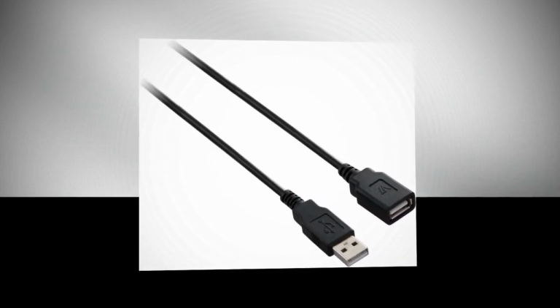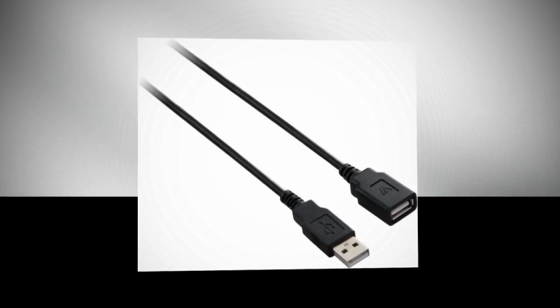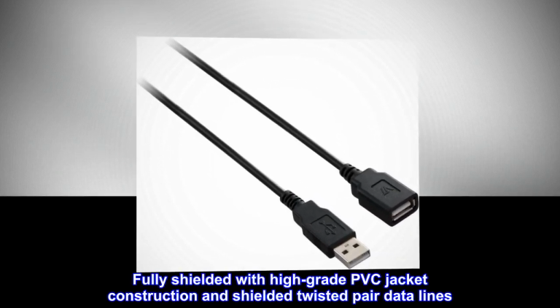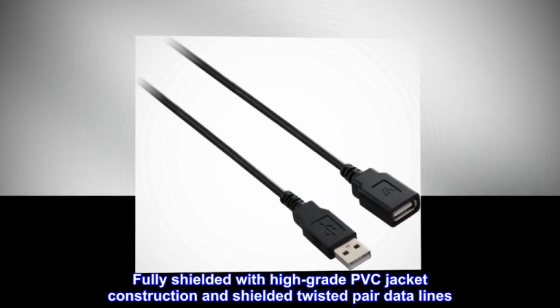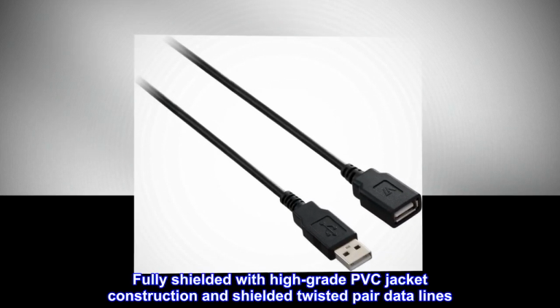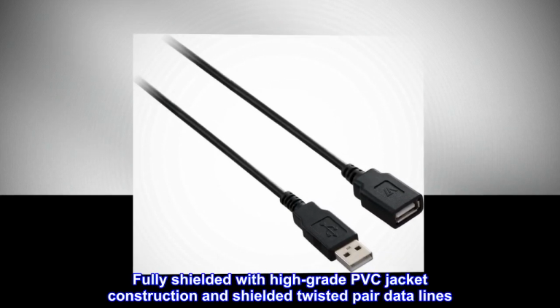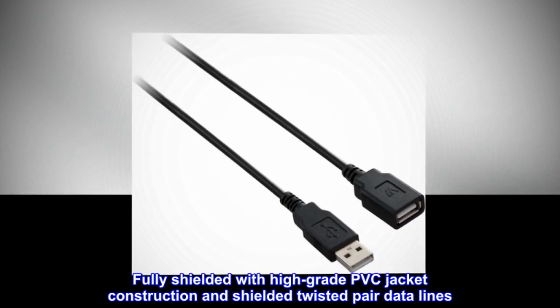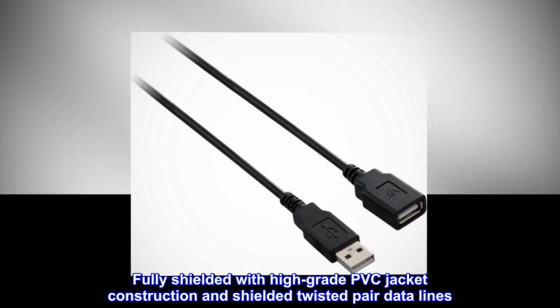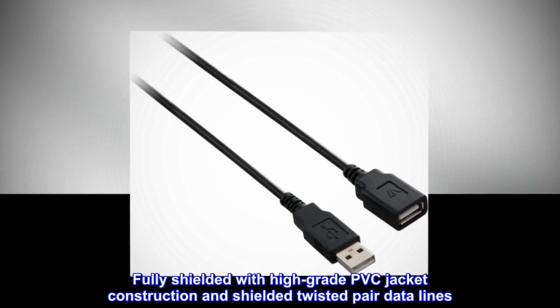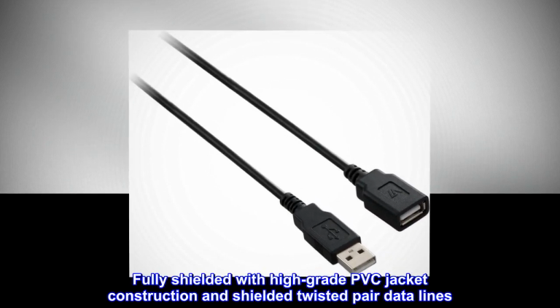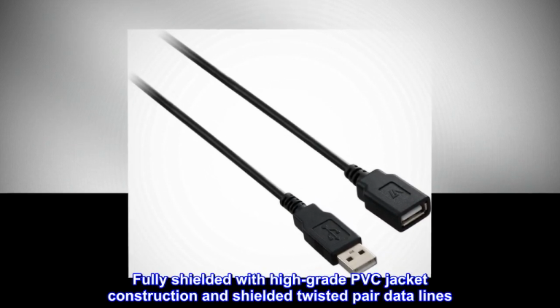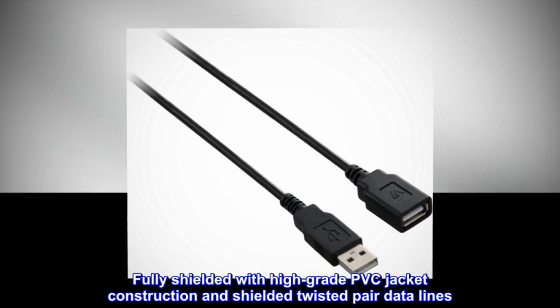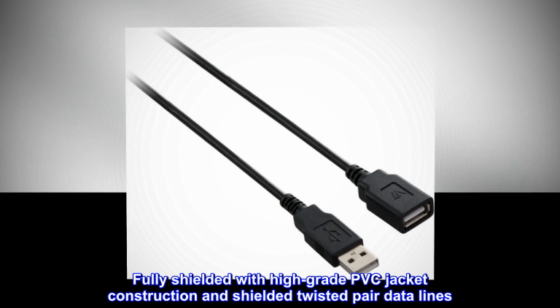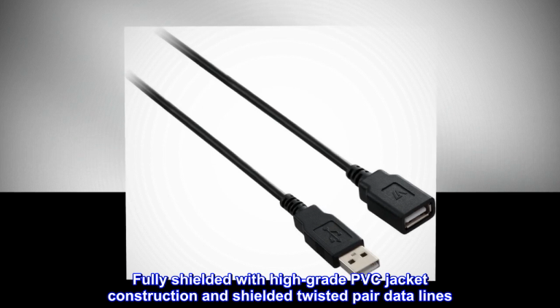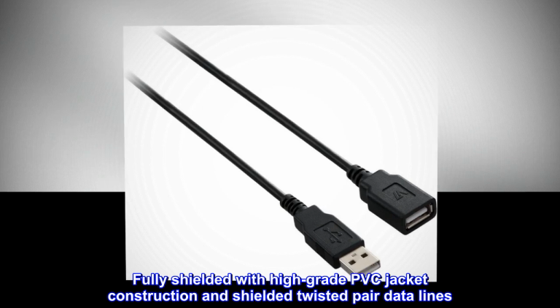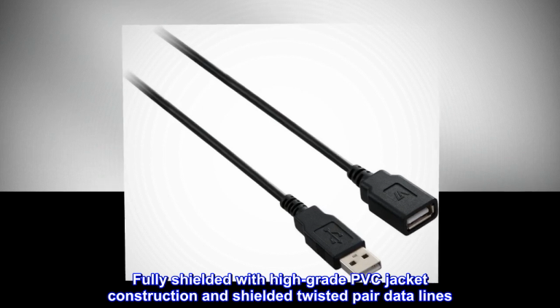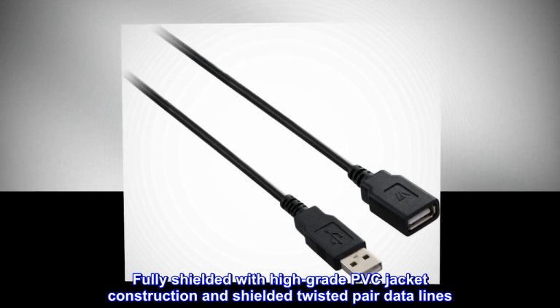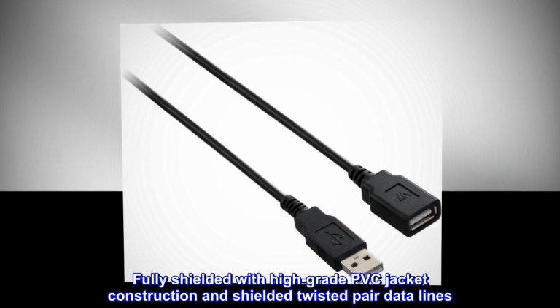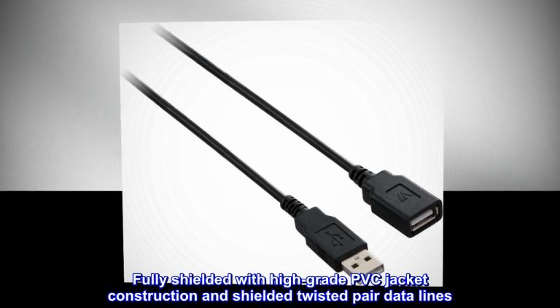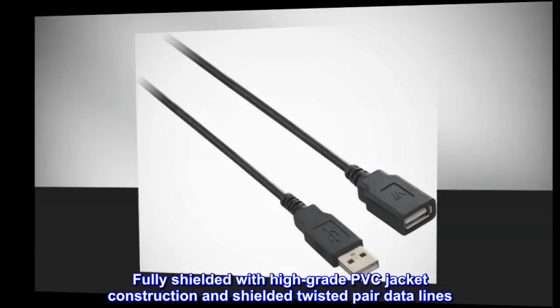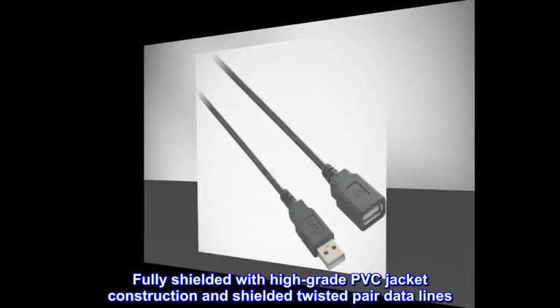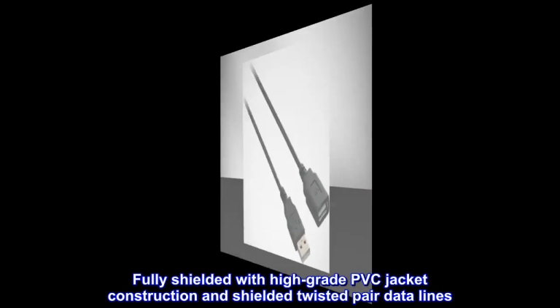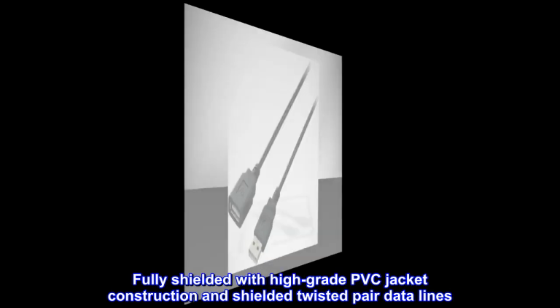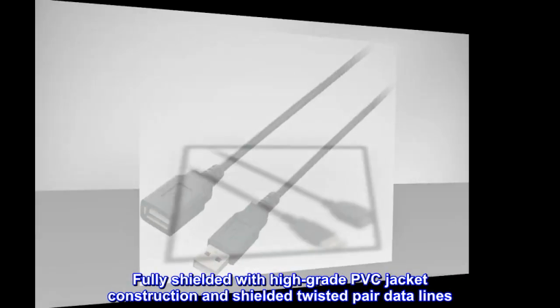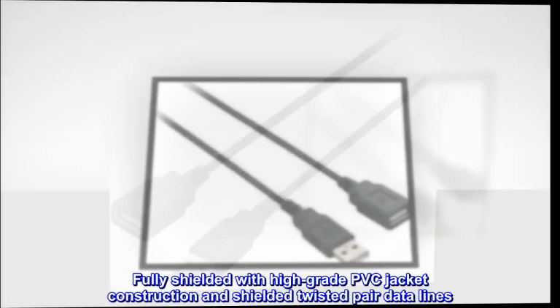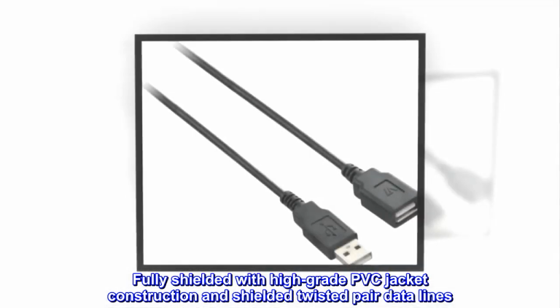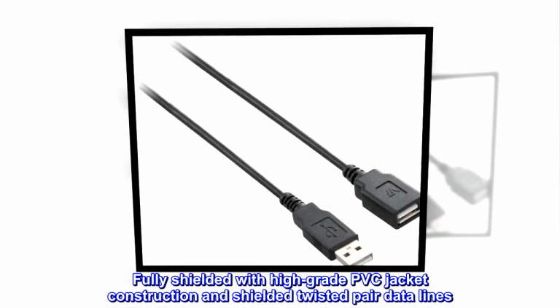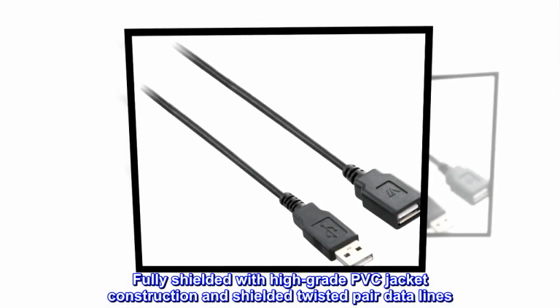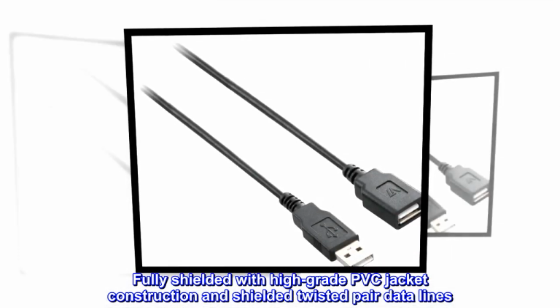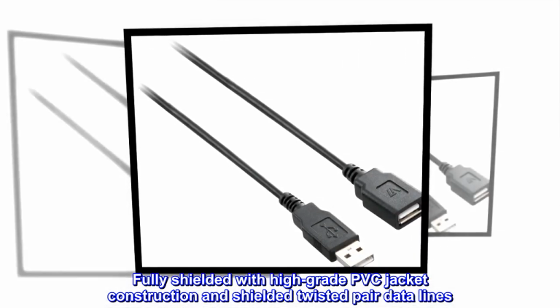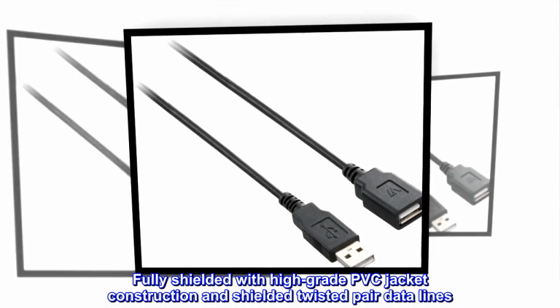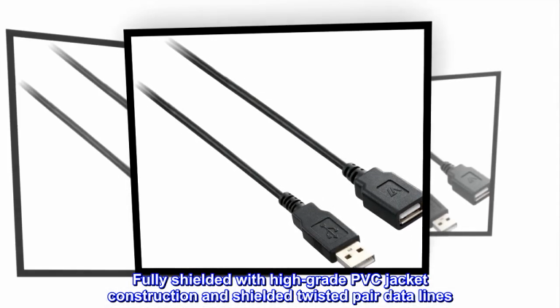Fully shielded with high-grade PVC jacket construction and shielded twisted pair data lines.